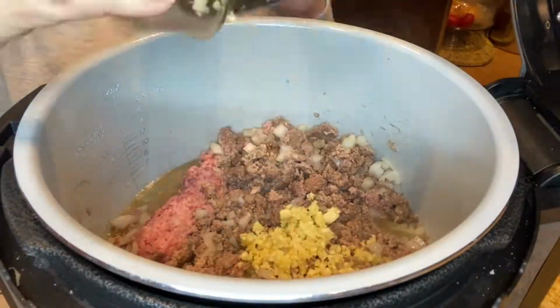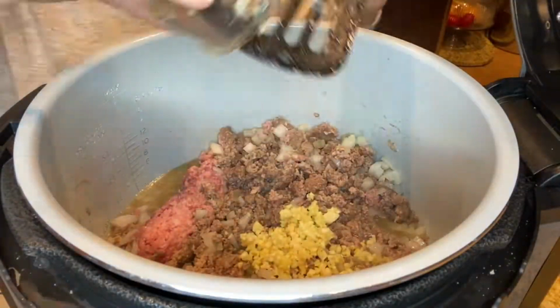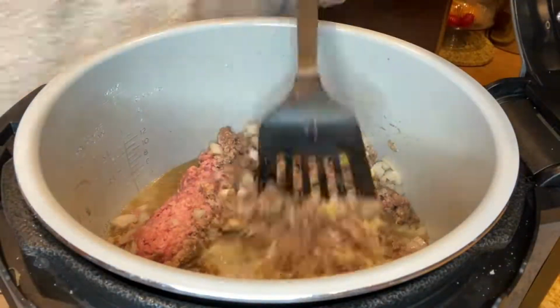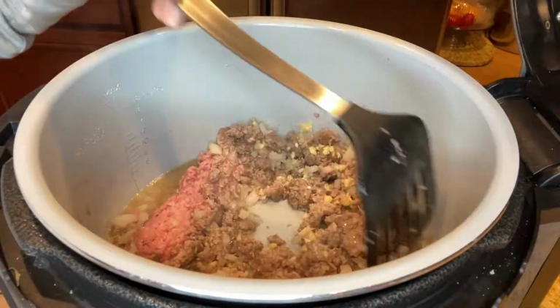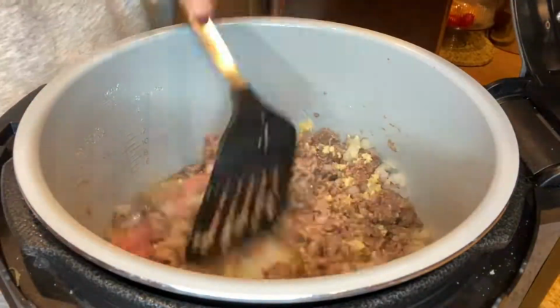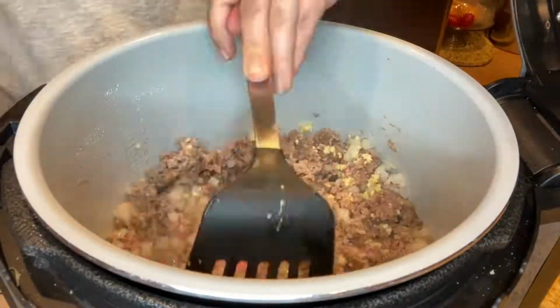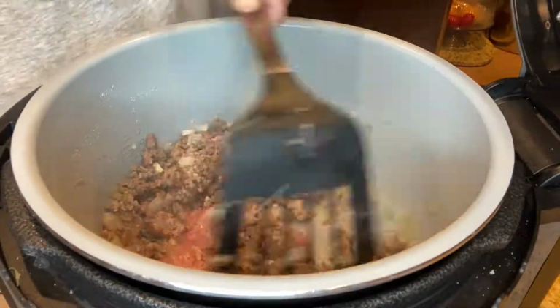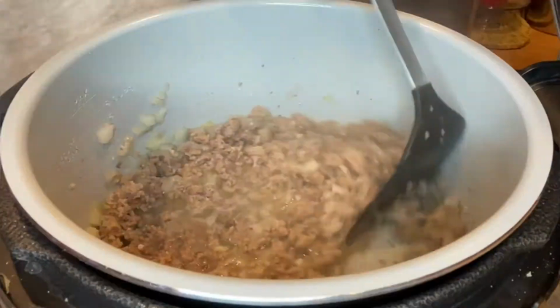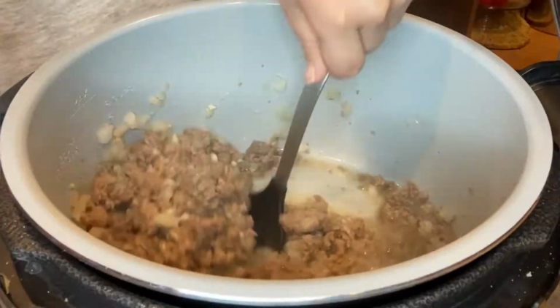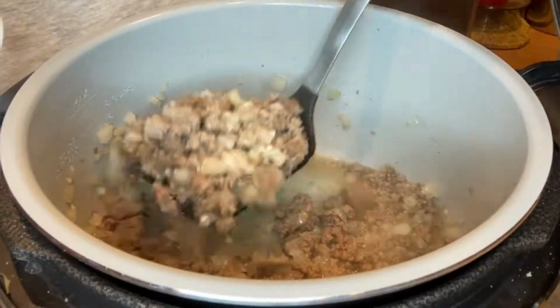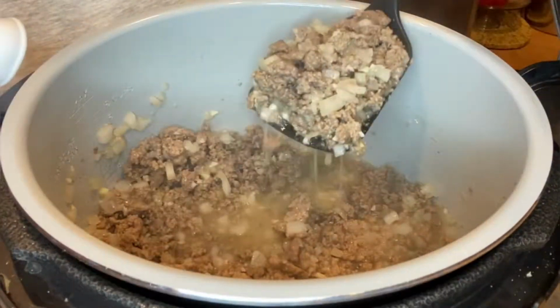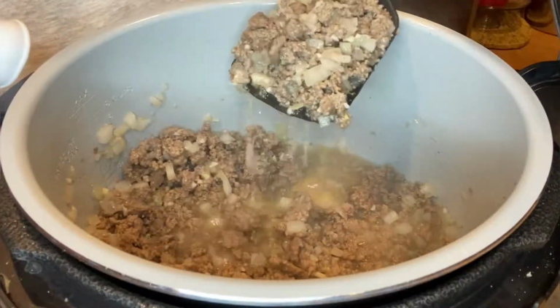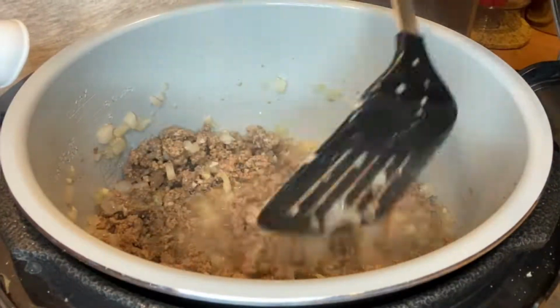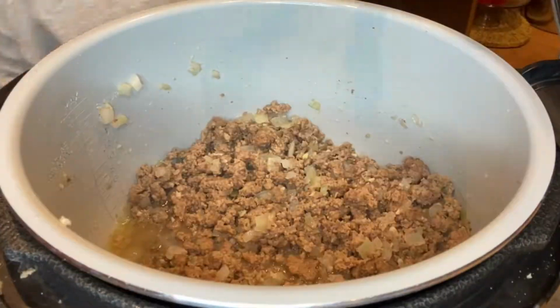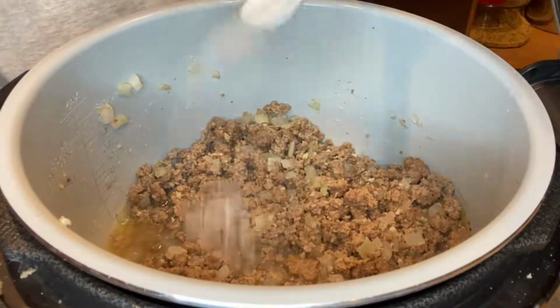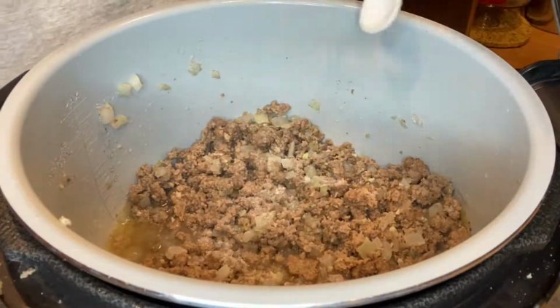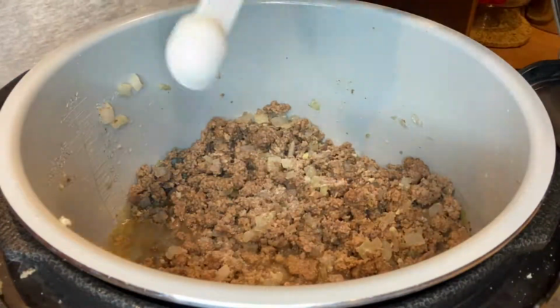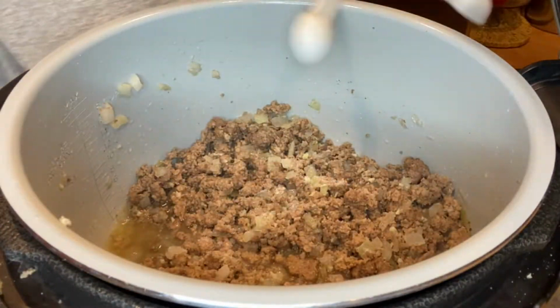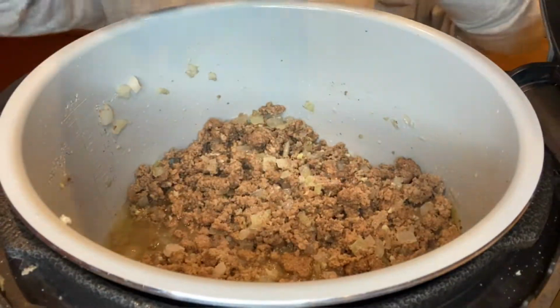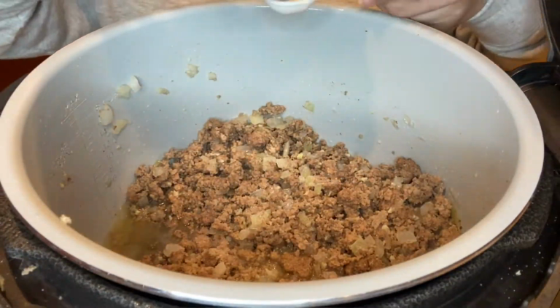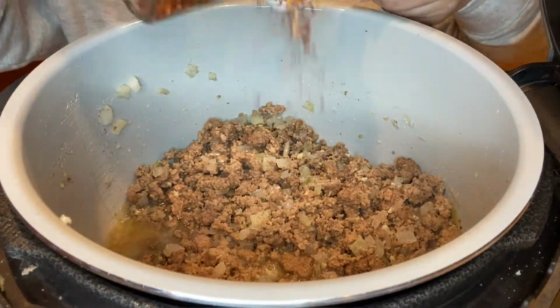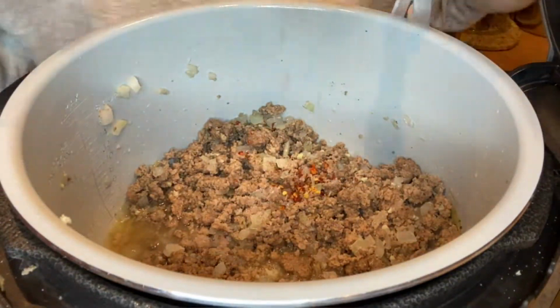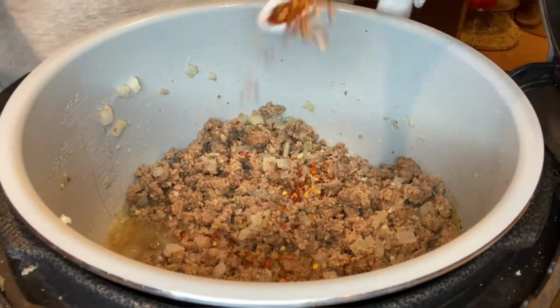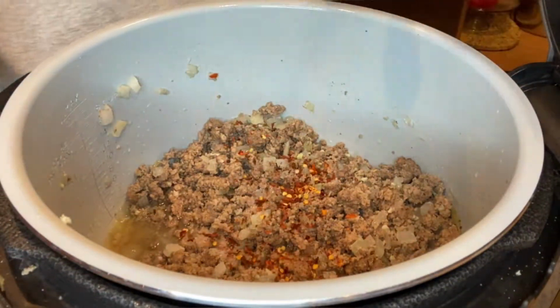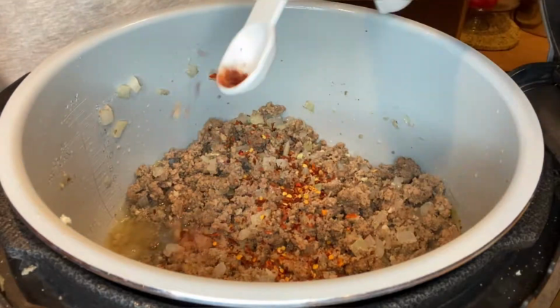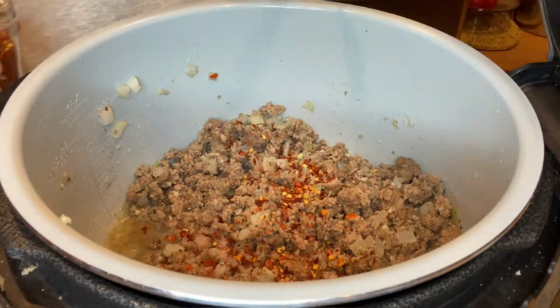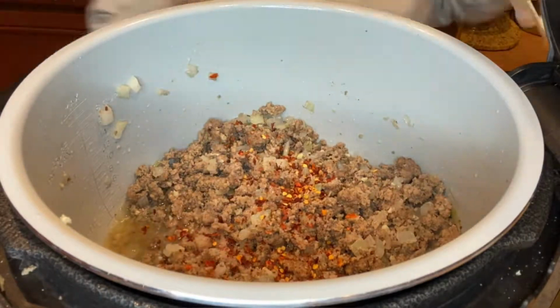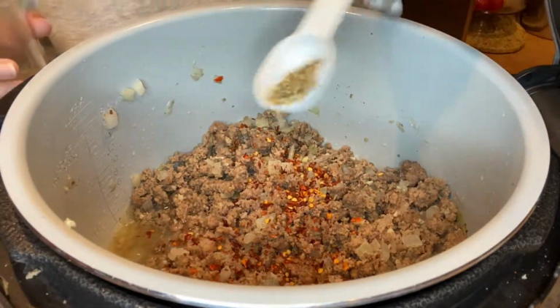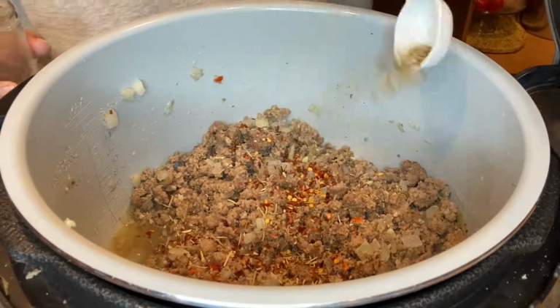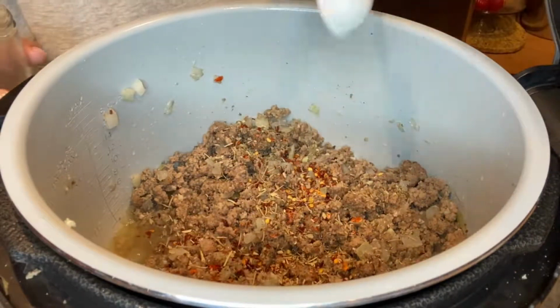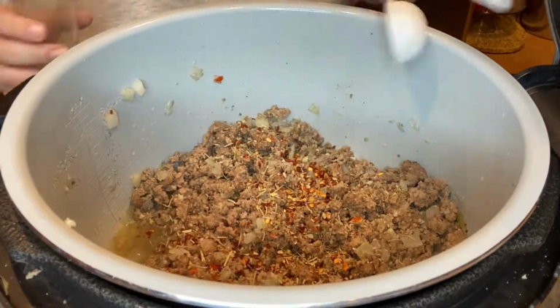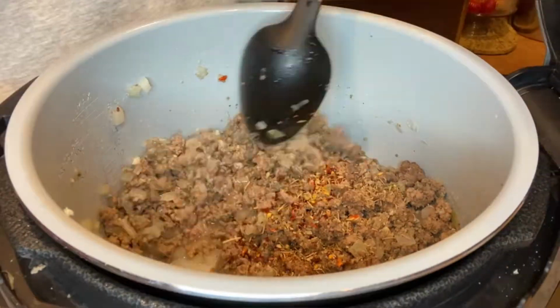Once that's done cooking, go ahead and turn off the sauté setting. Add salt, crushed red pepper, and Italian seasoning.